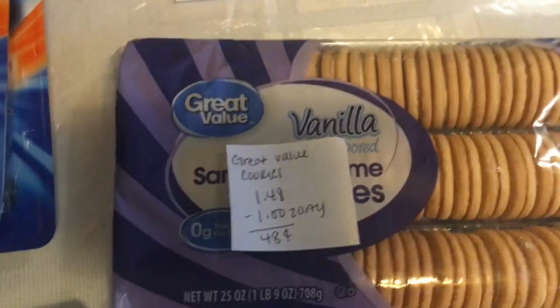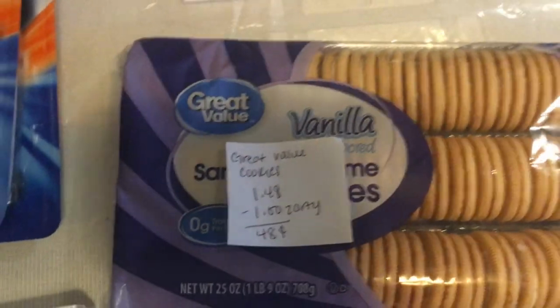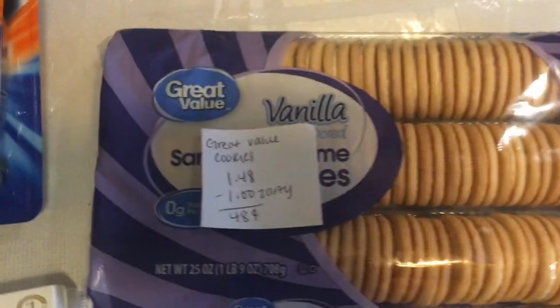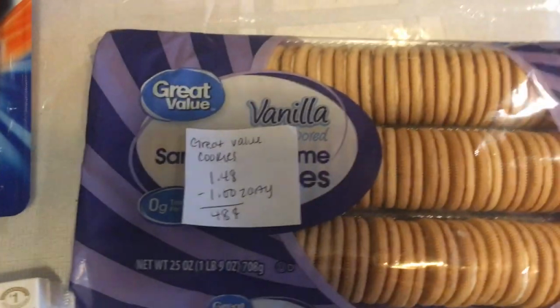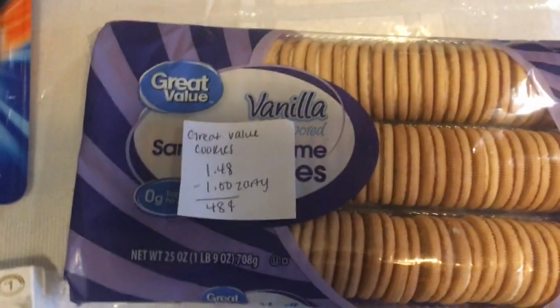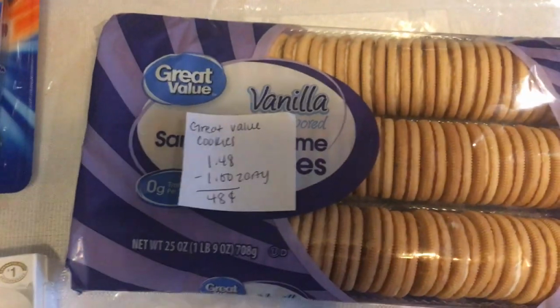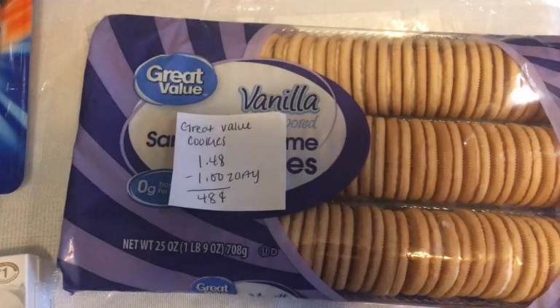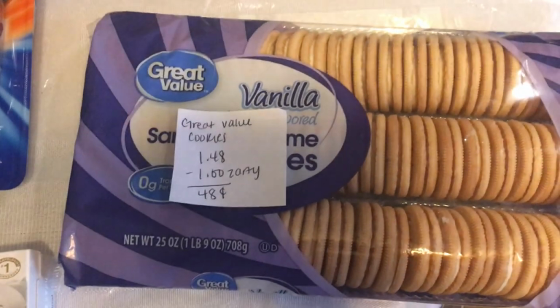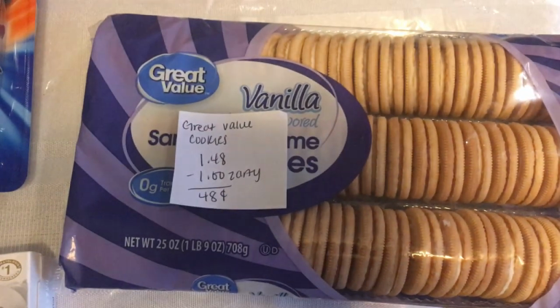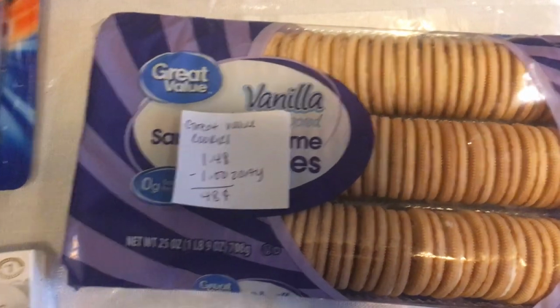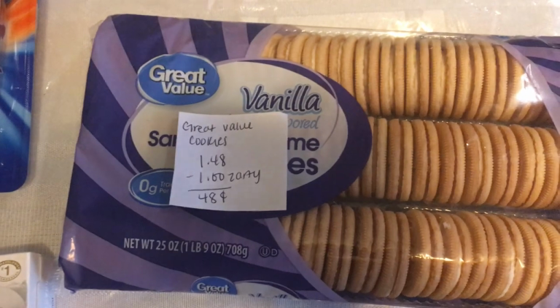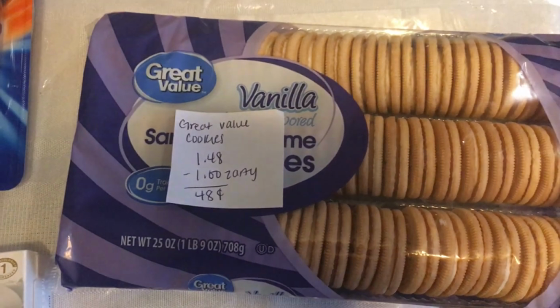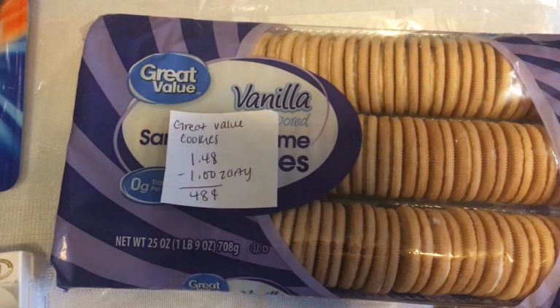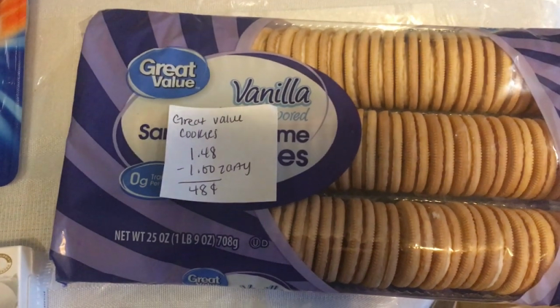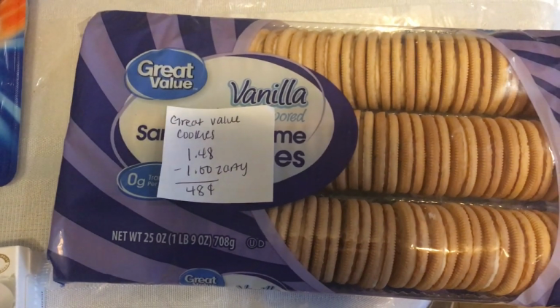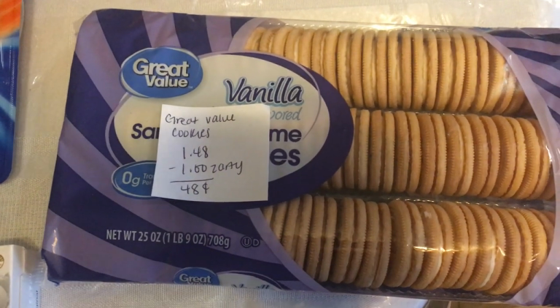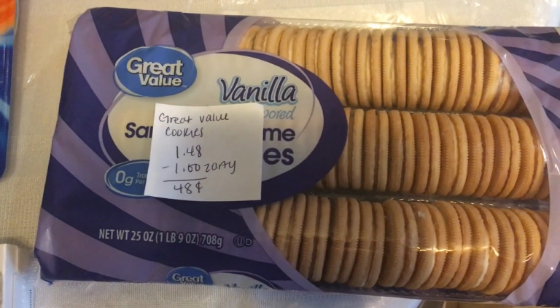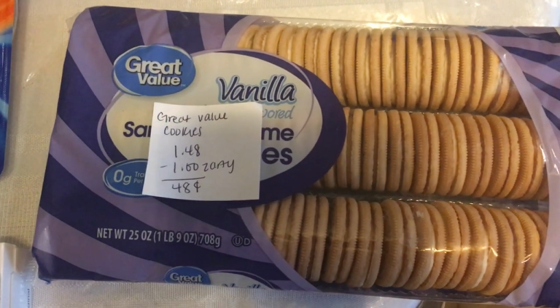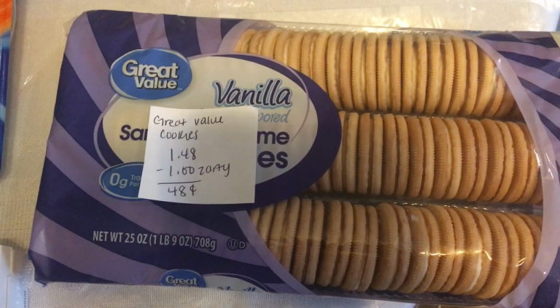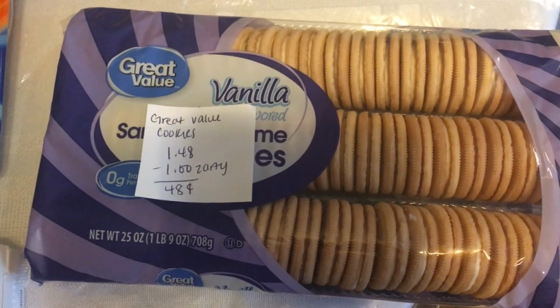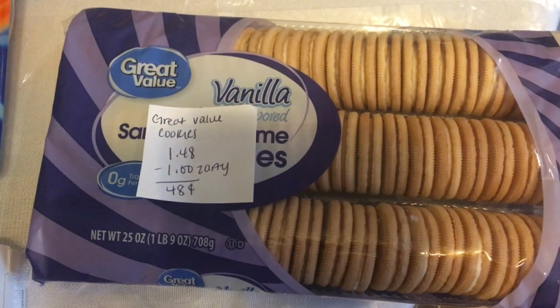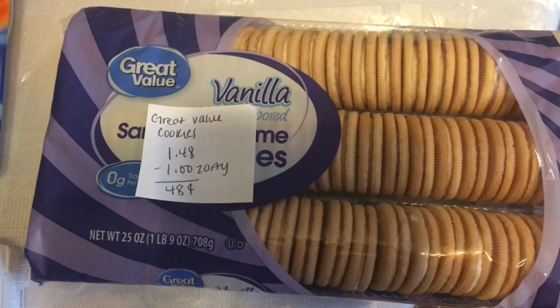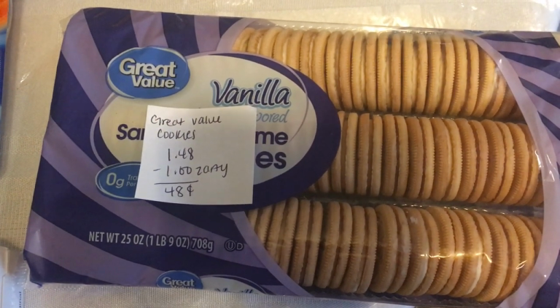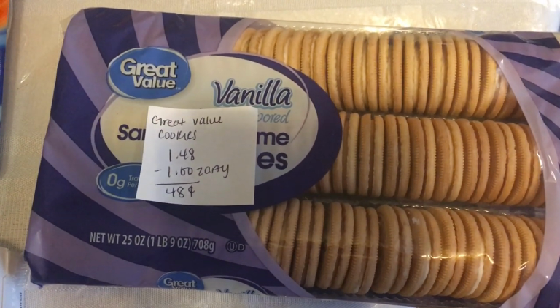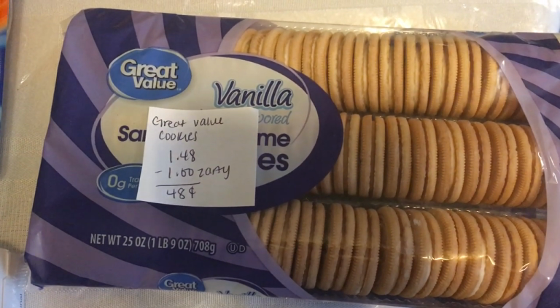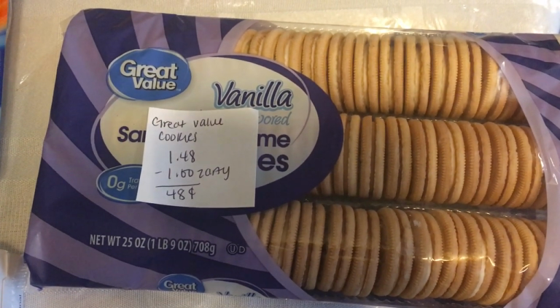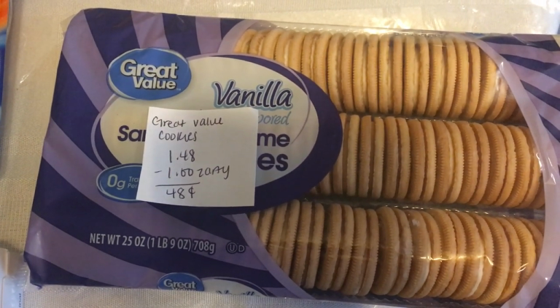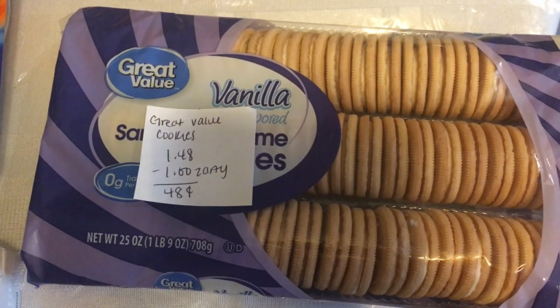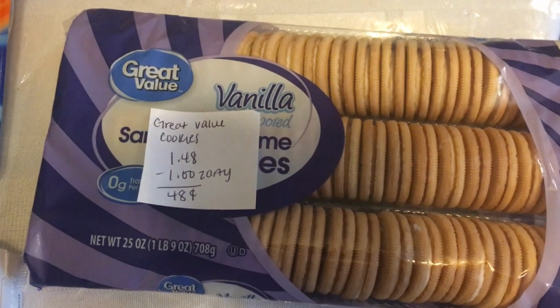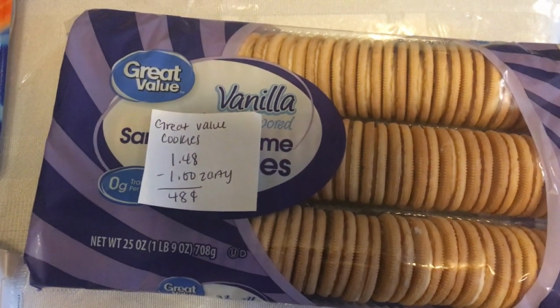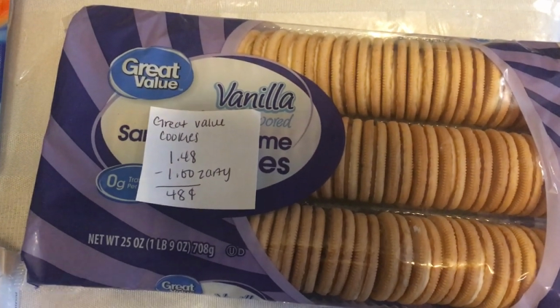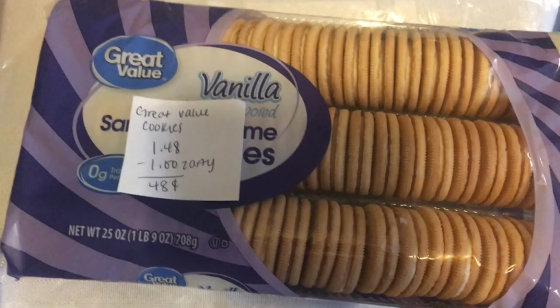The last deal is on the Great Value Cookies. They are $1.48, and Zardi is giving back $1, making it just $0.48.